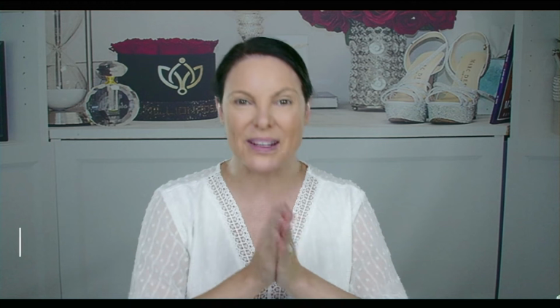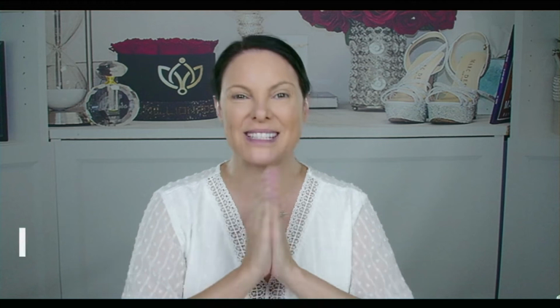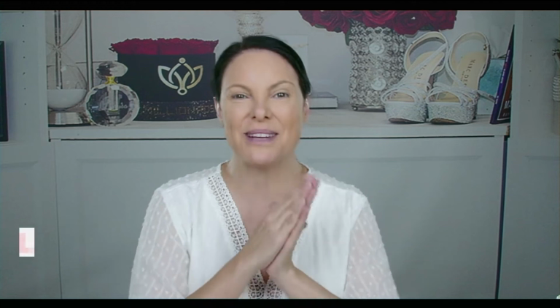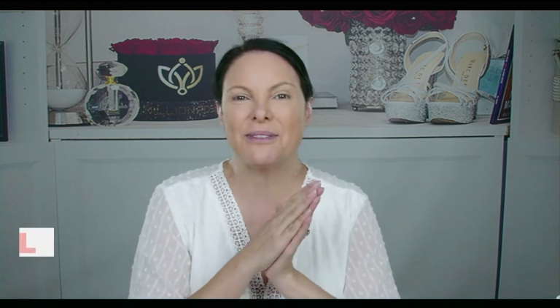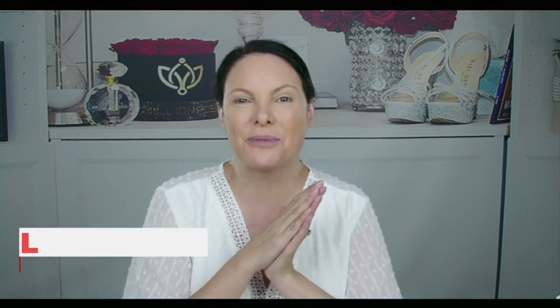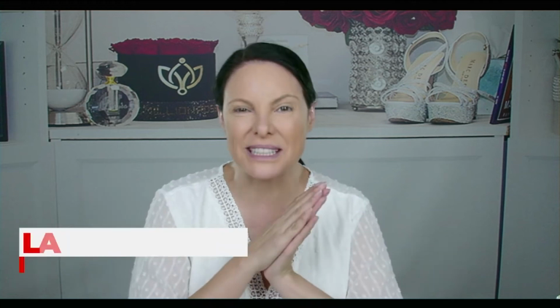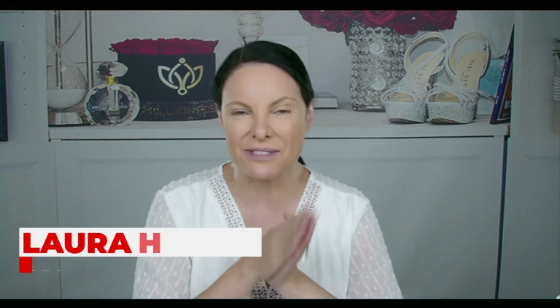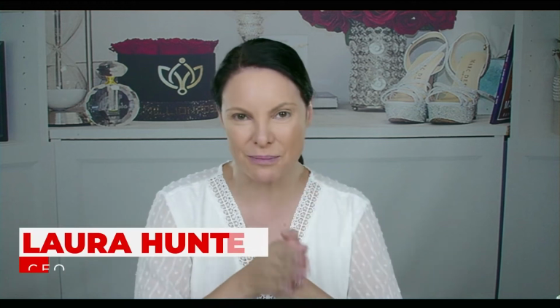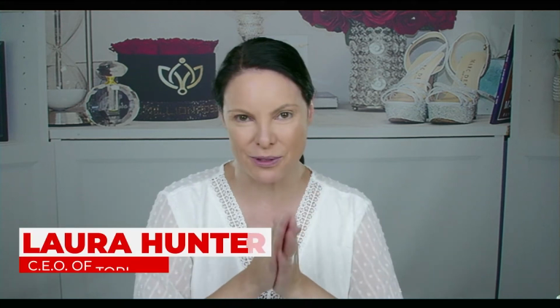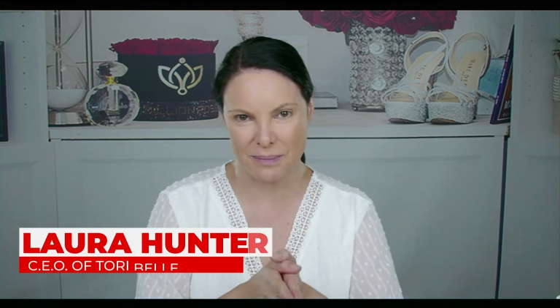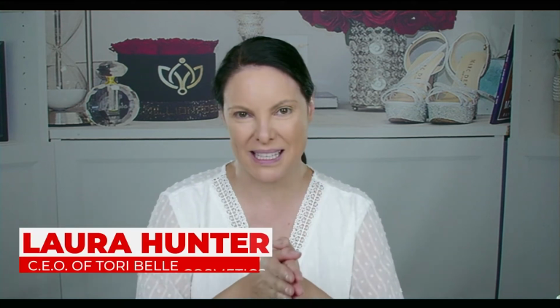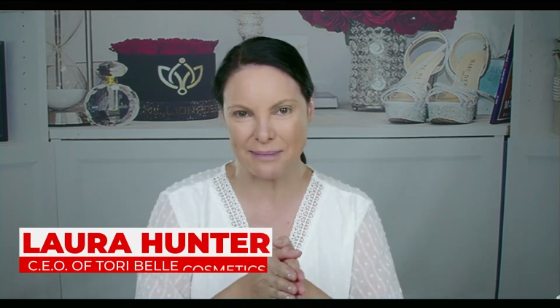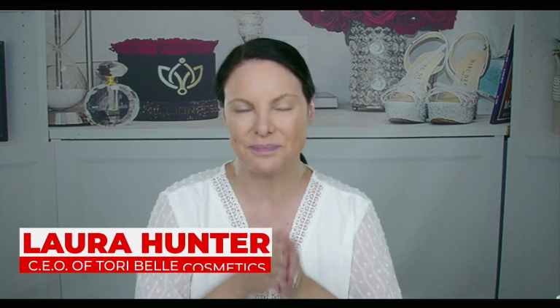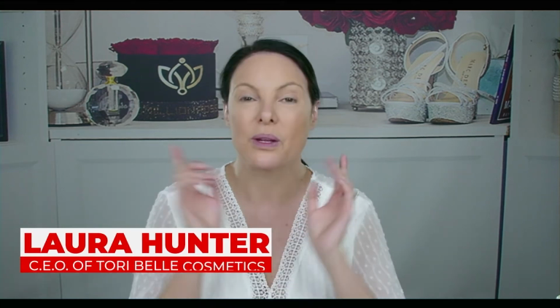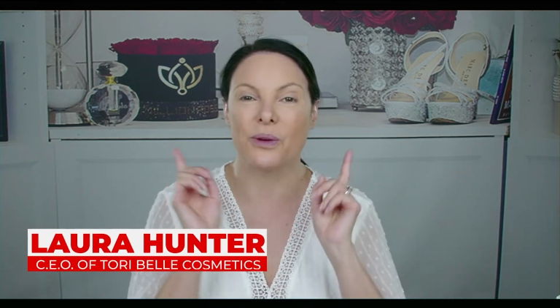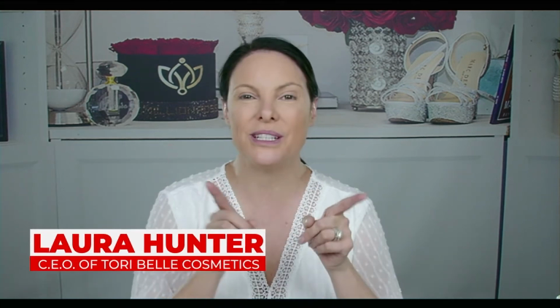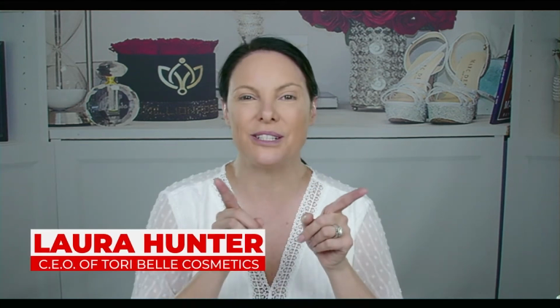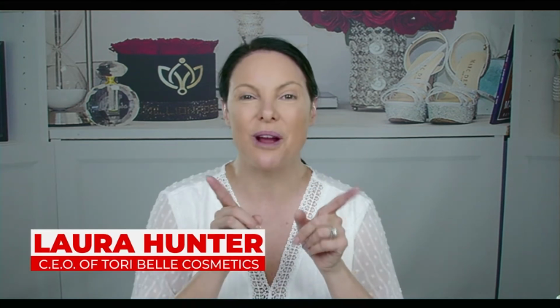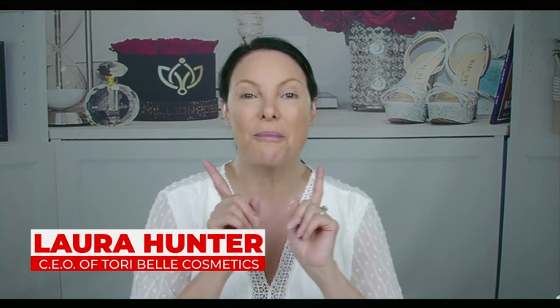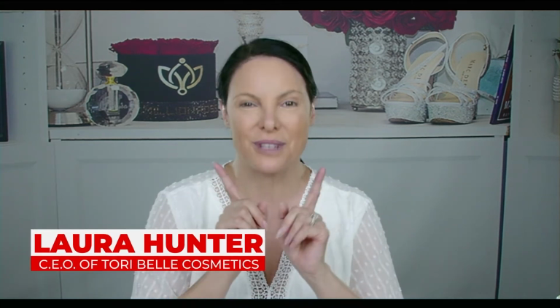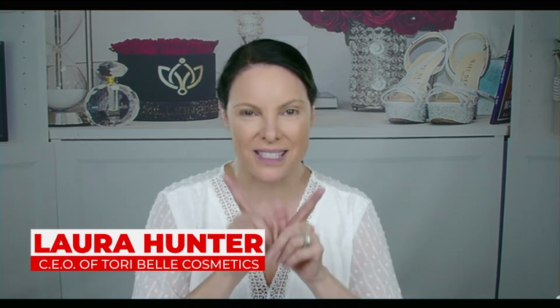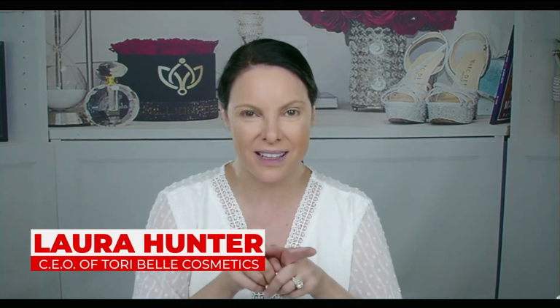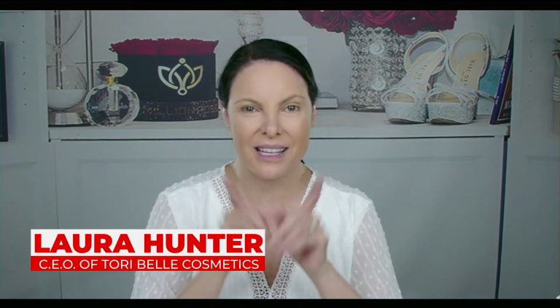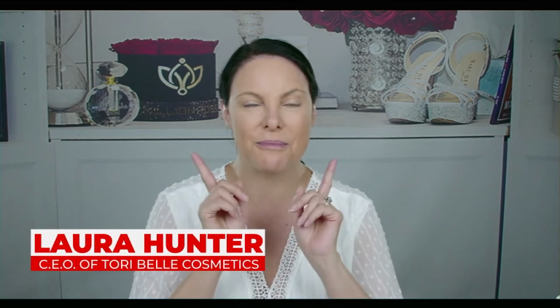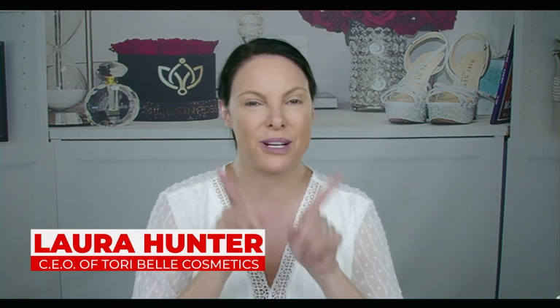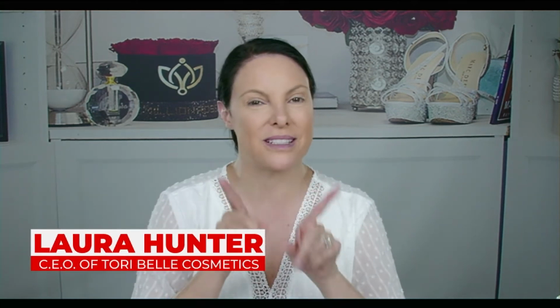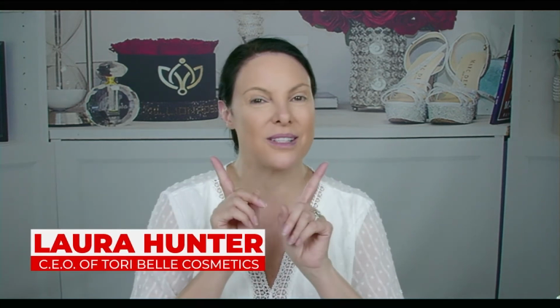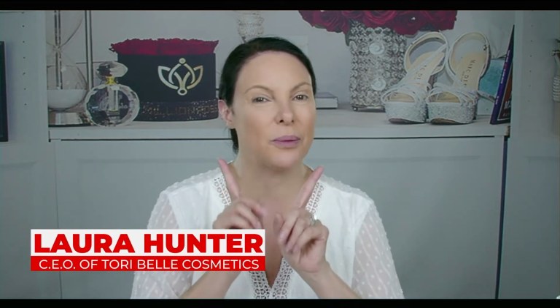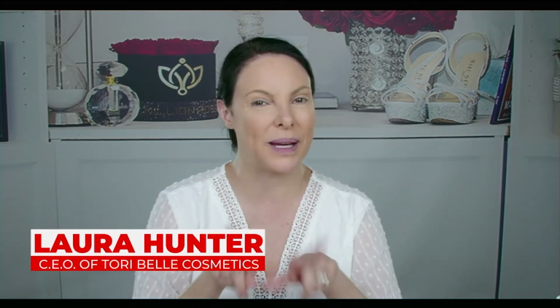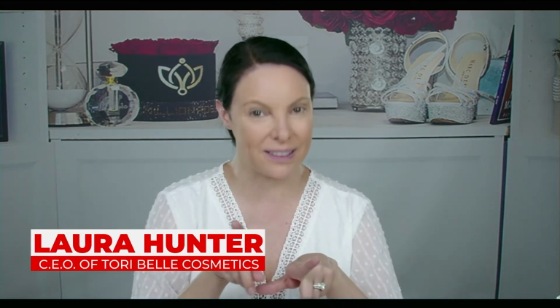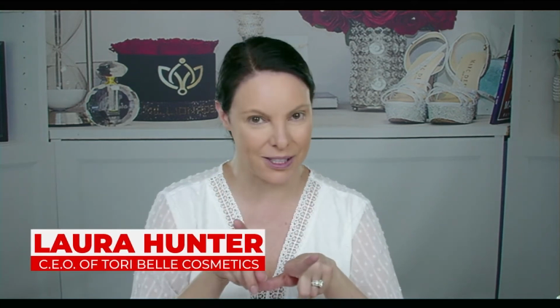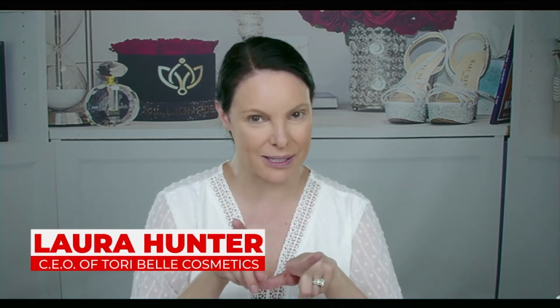Okay, so we have a really fun pro tip today. We're going to do Priscilla Presley's wedding look.